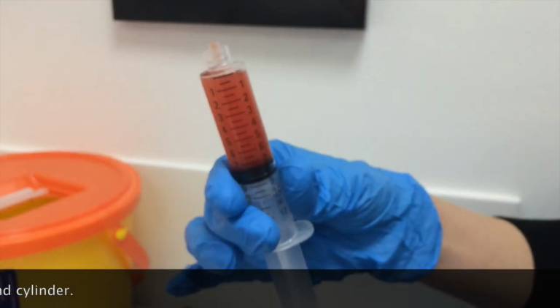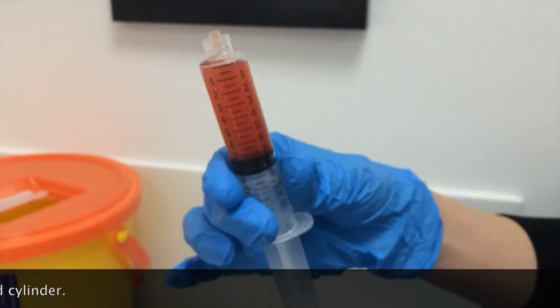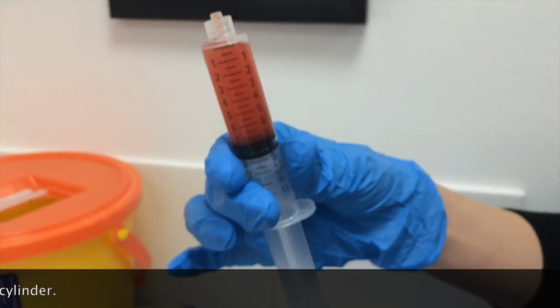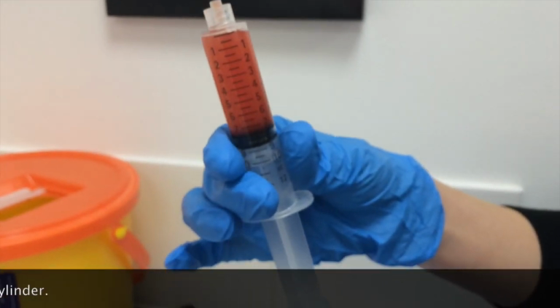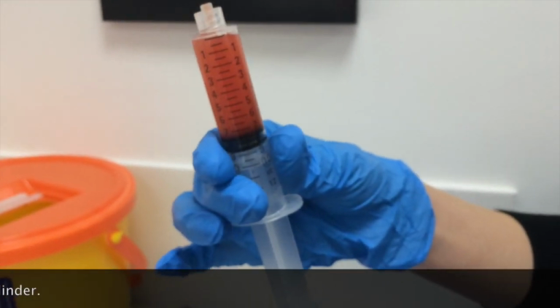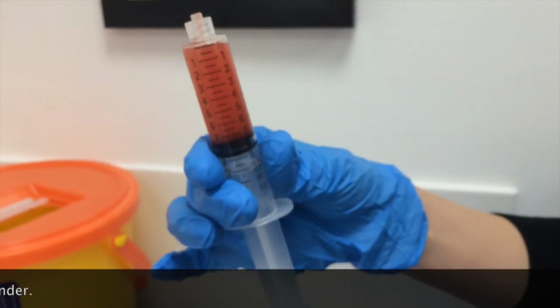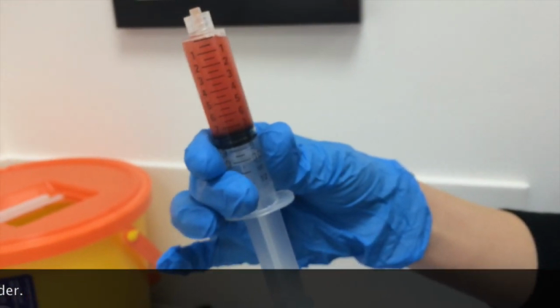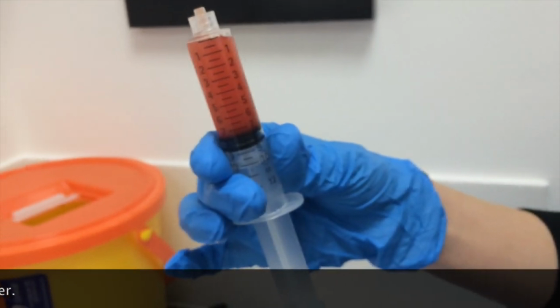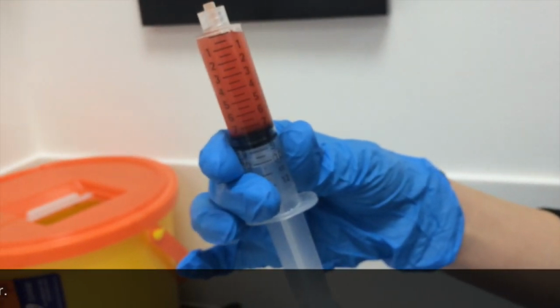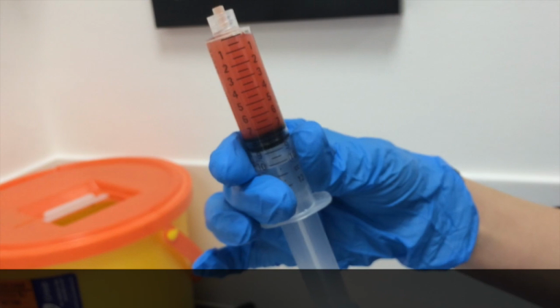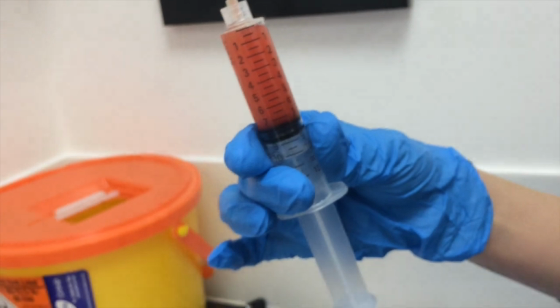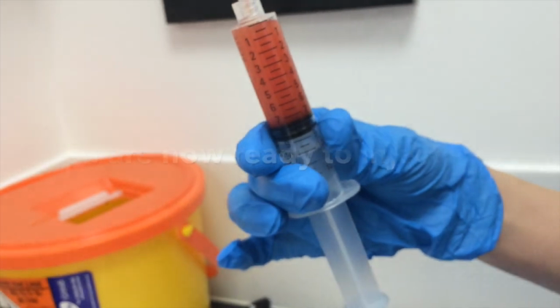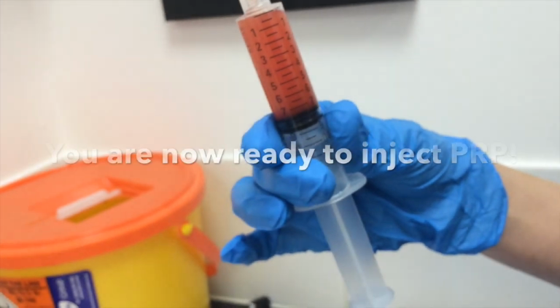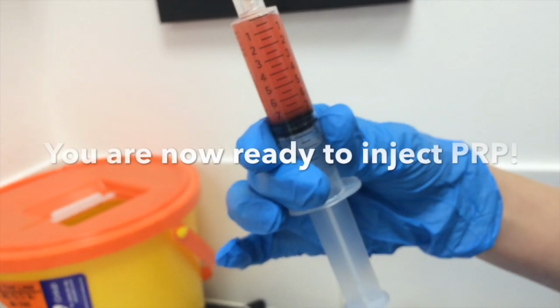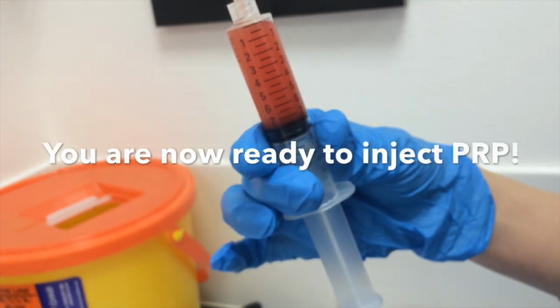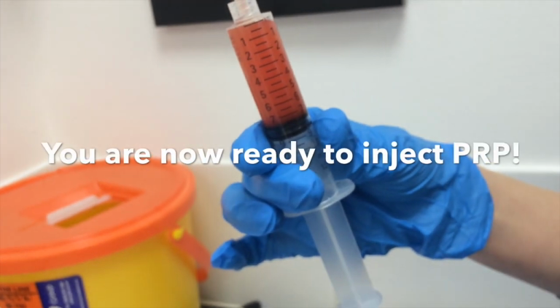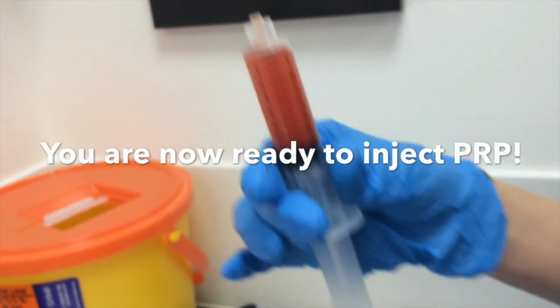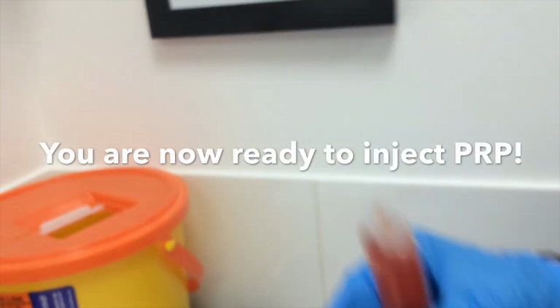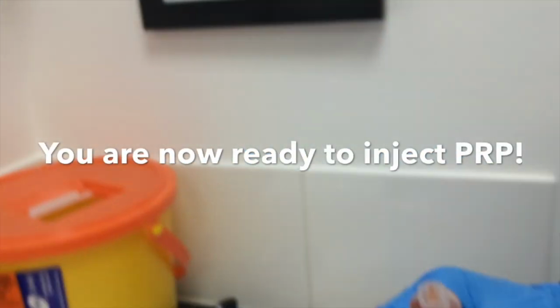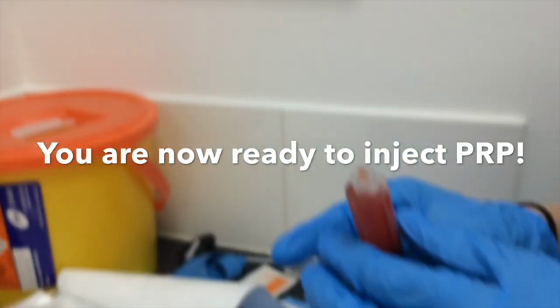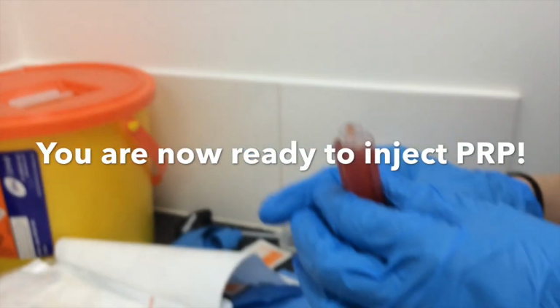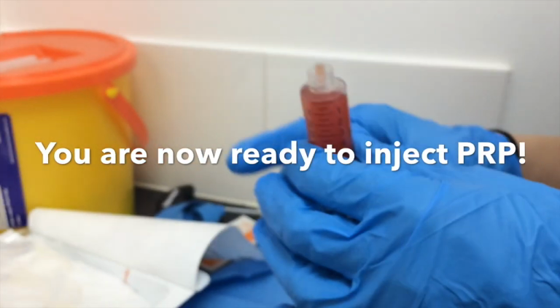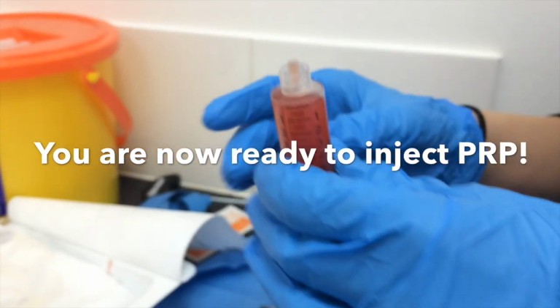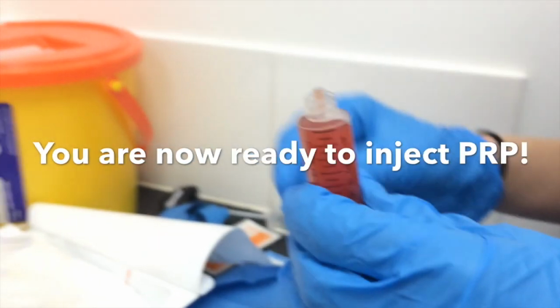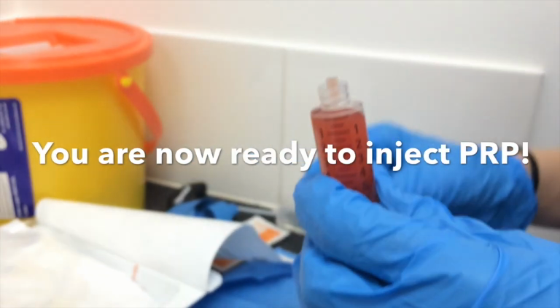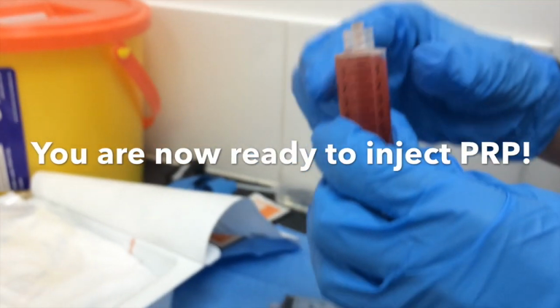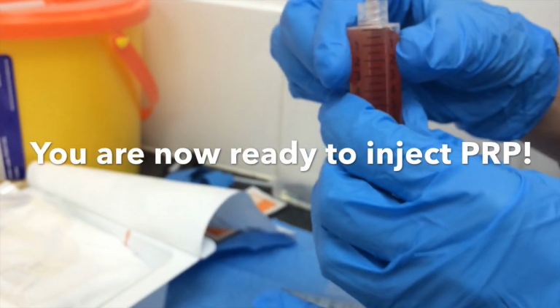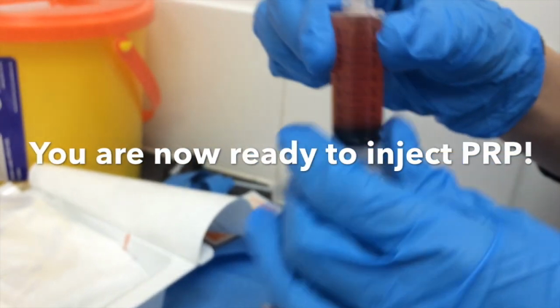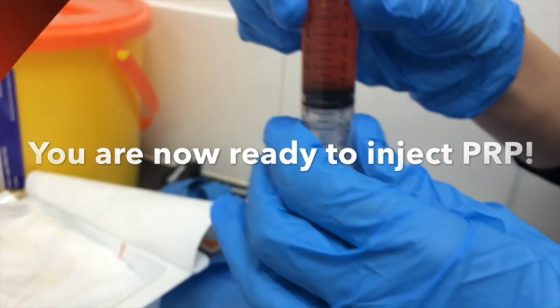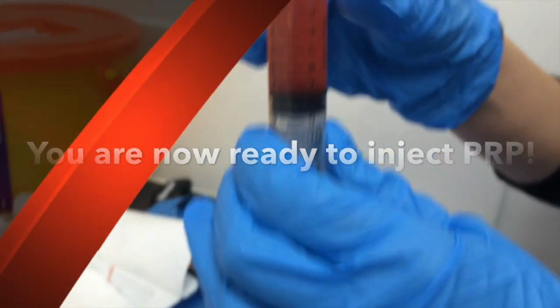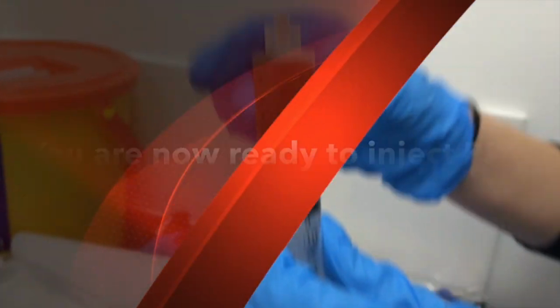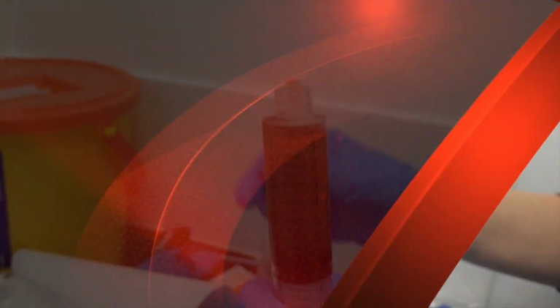Now you have it. So that's the platelet-rich plasma.